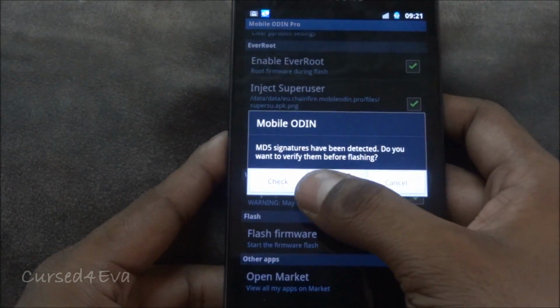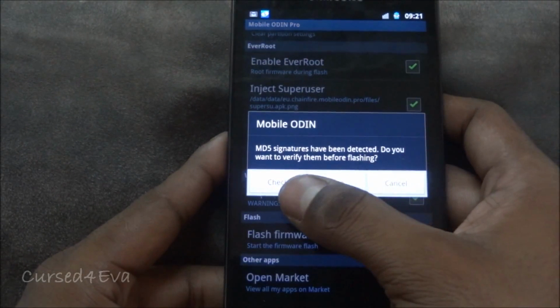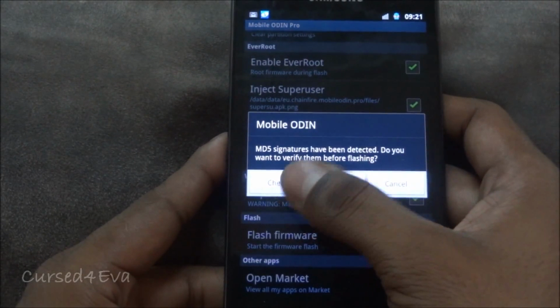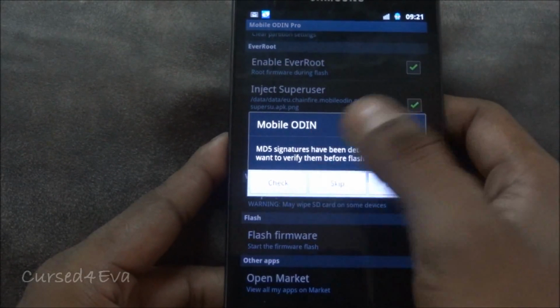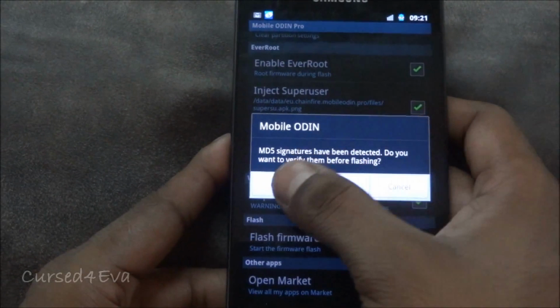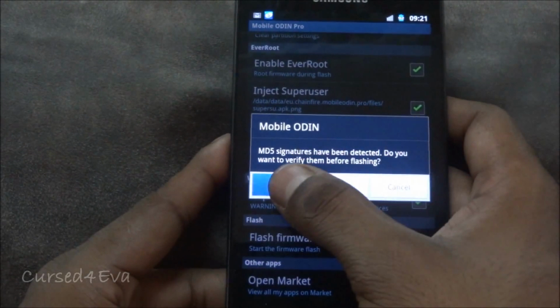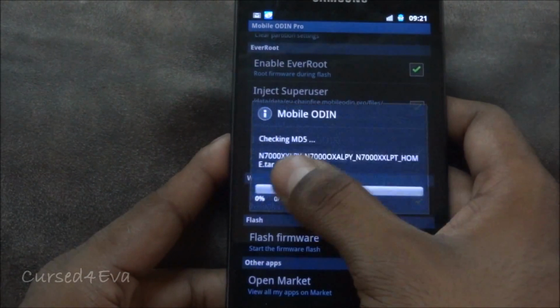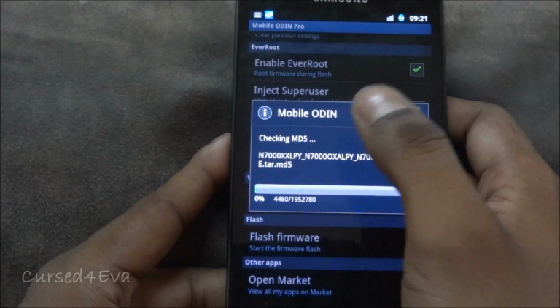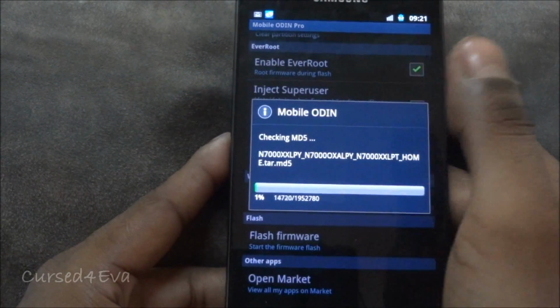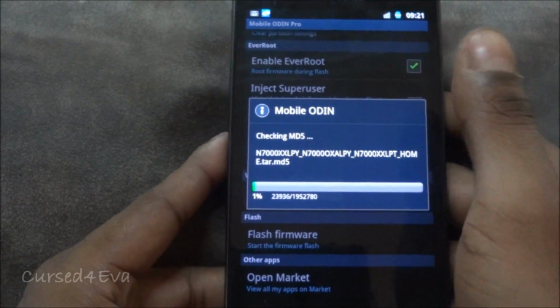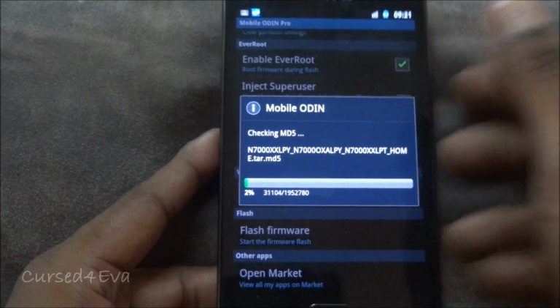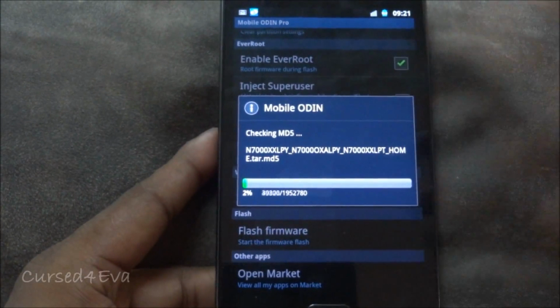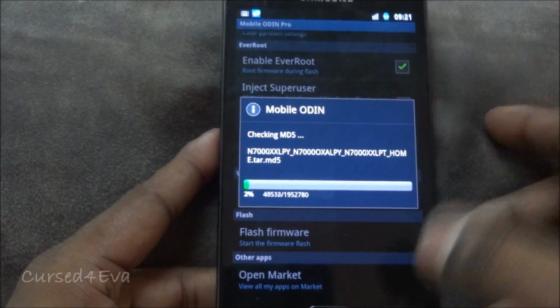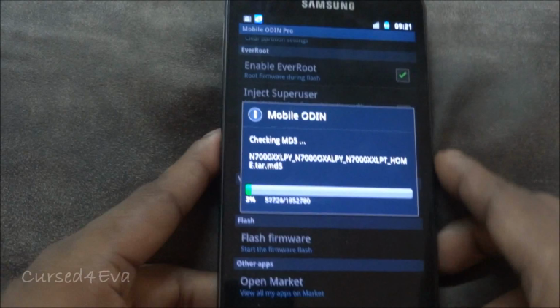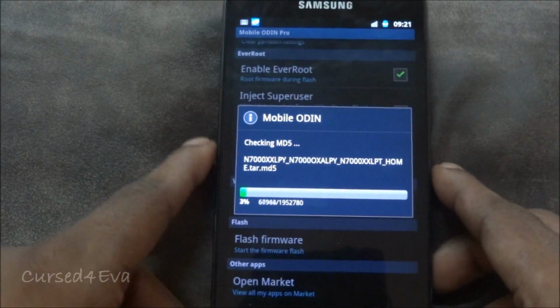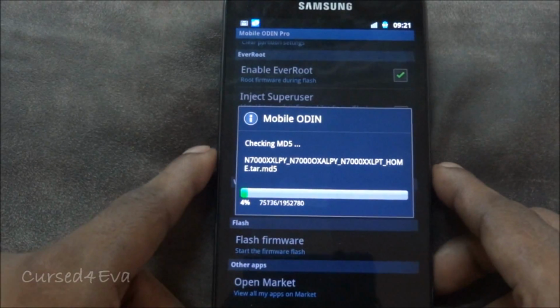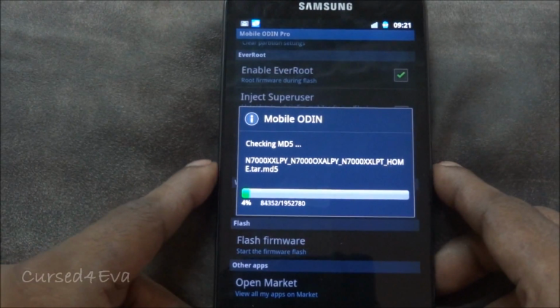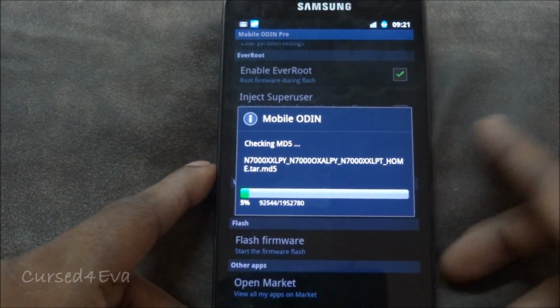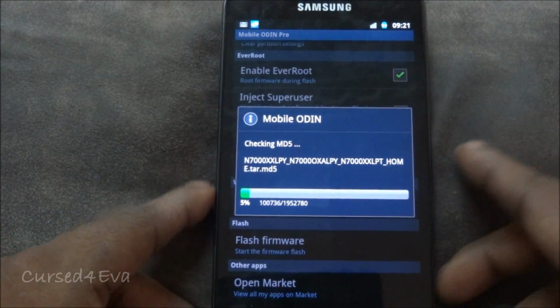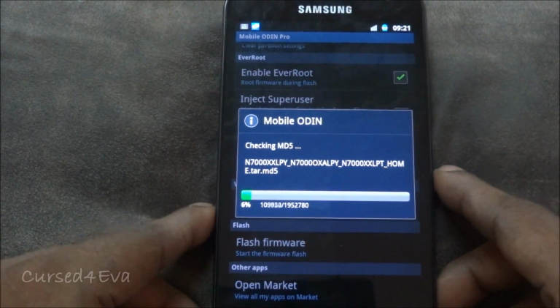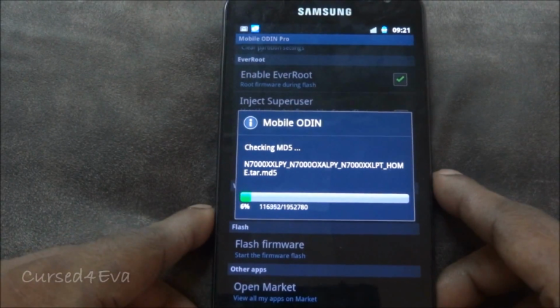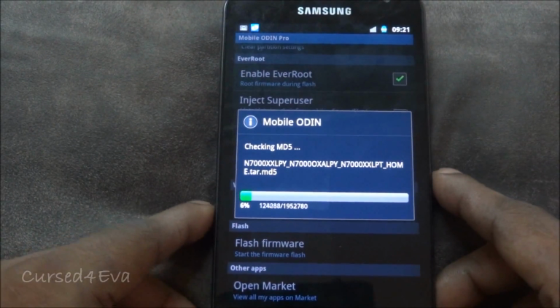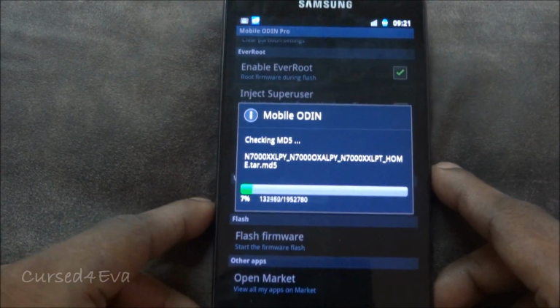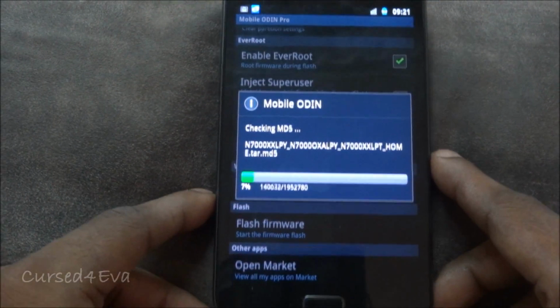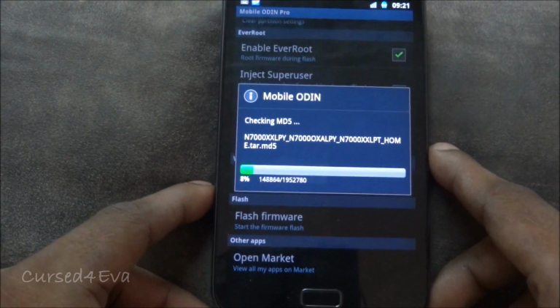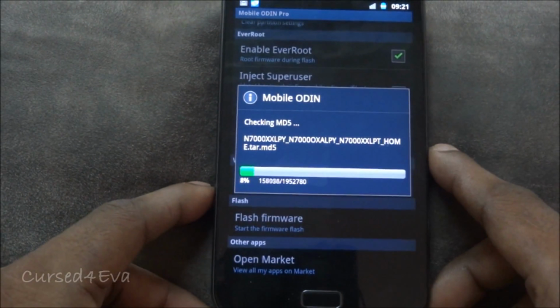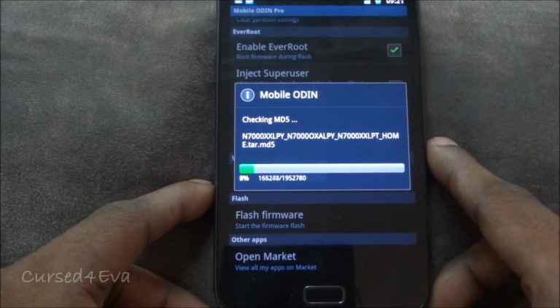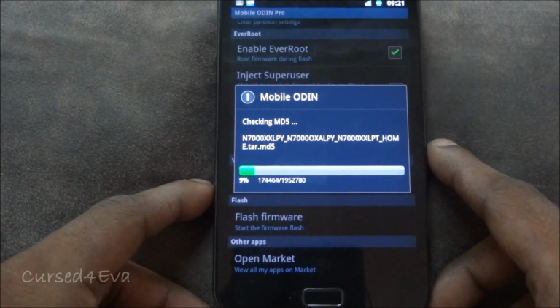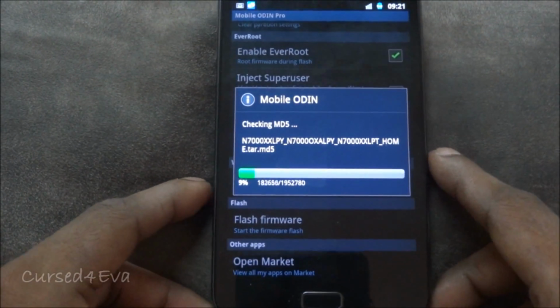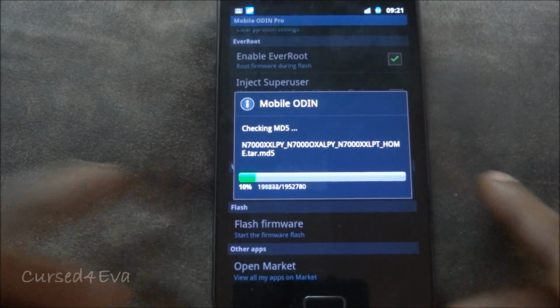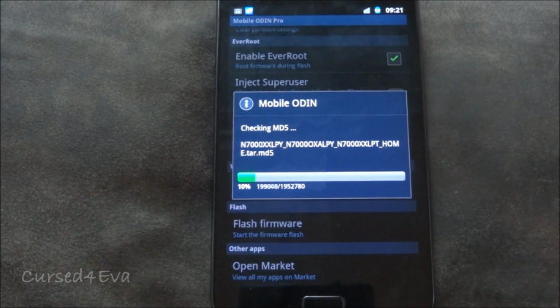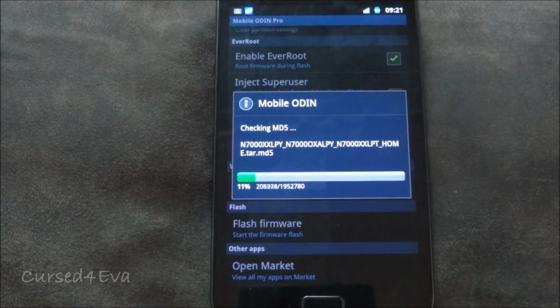Here, if you want to verify the MD5, tap 'Yes' — otherwise you can skip it, but it's better to be safe and check the MD5.